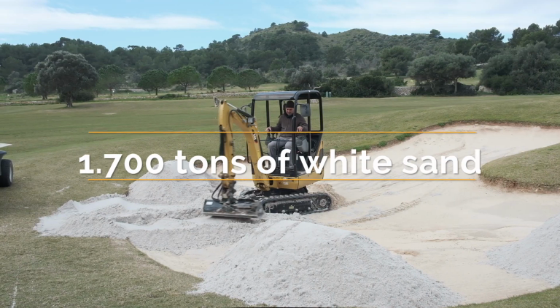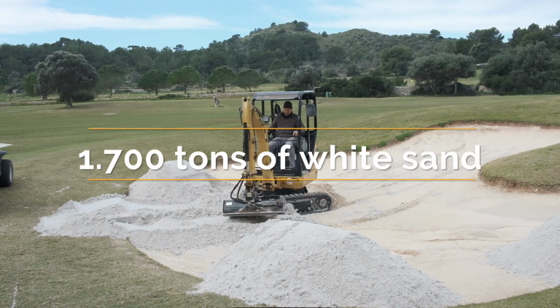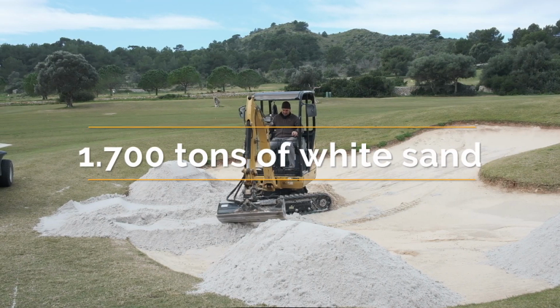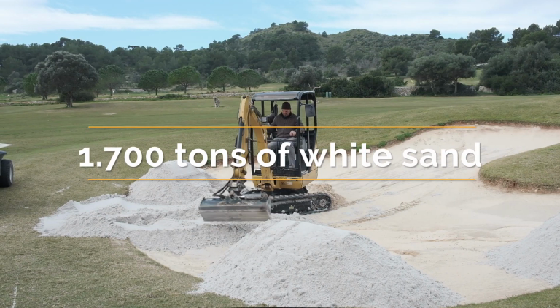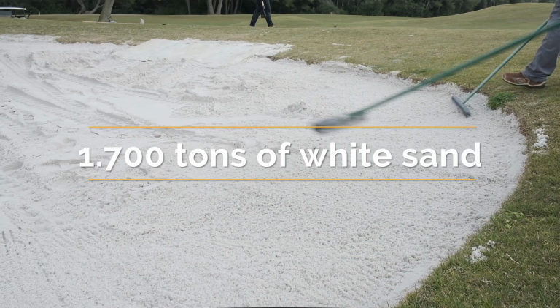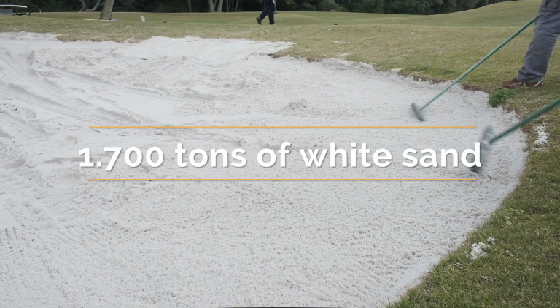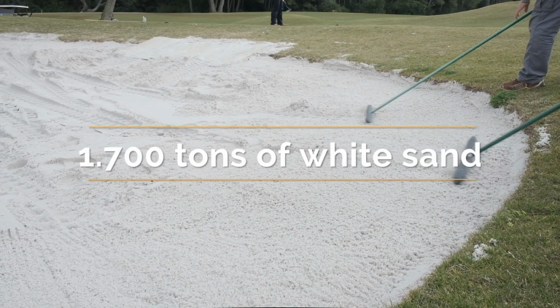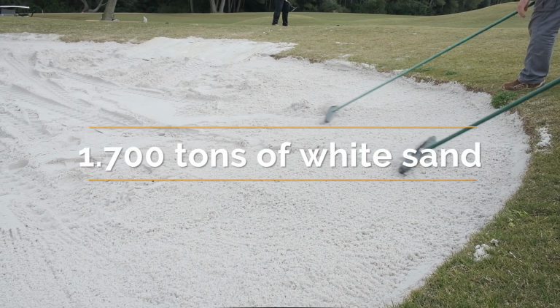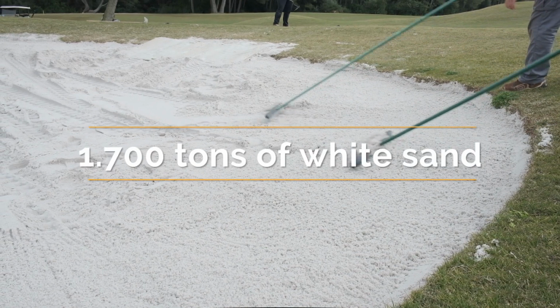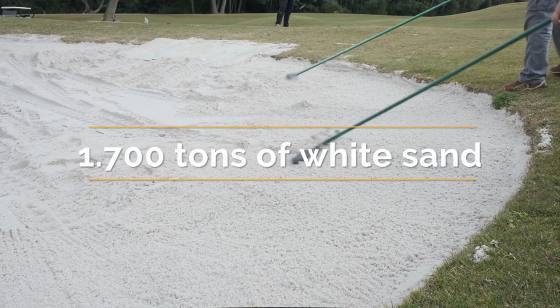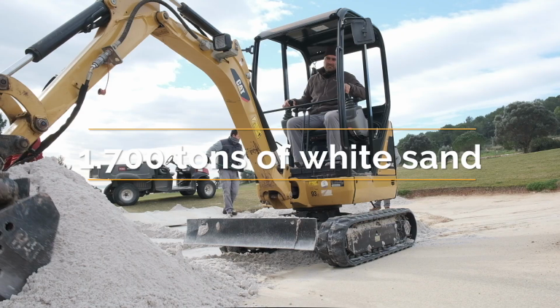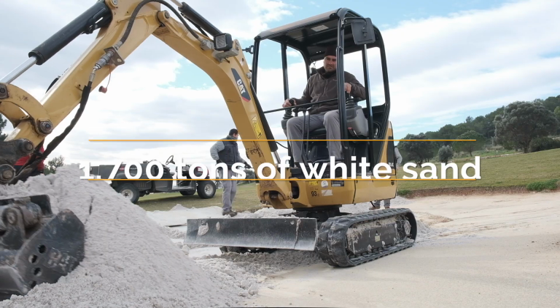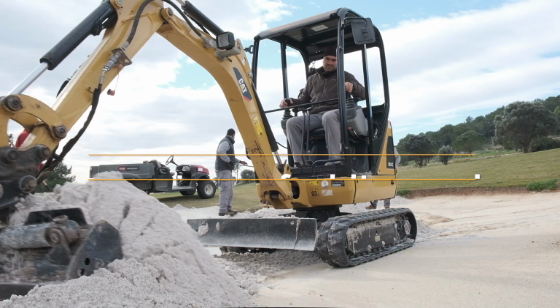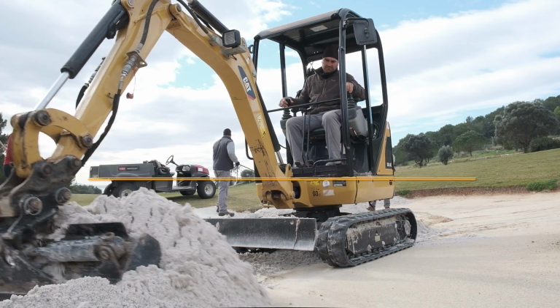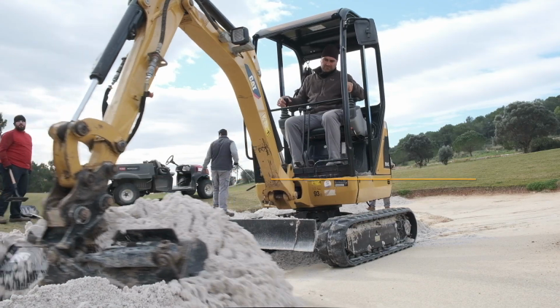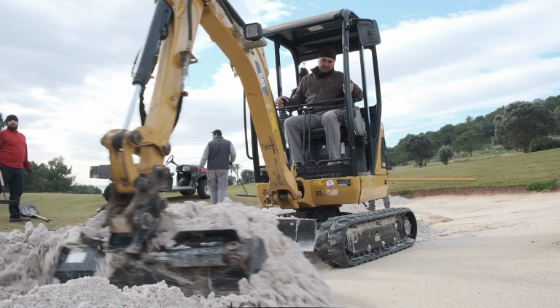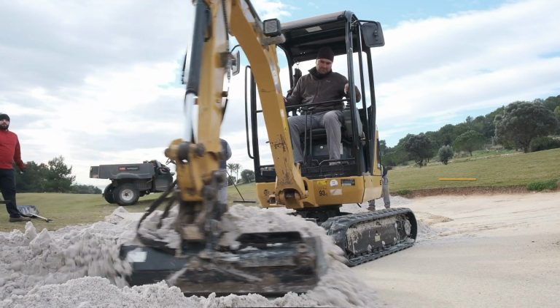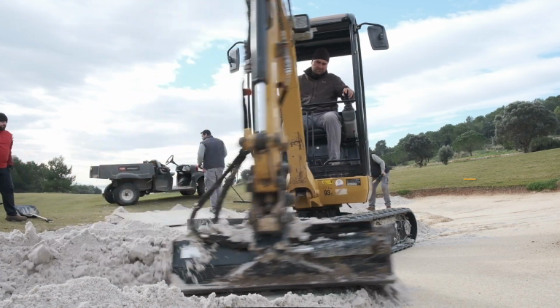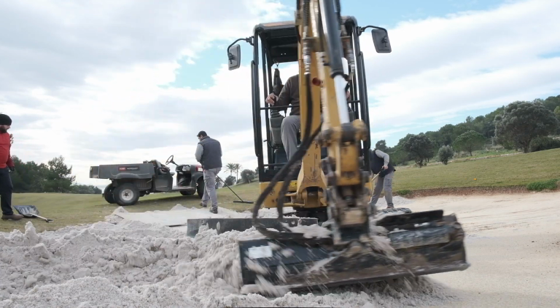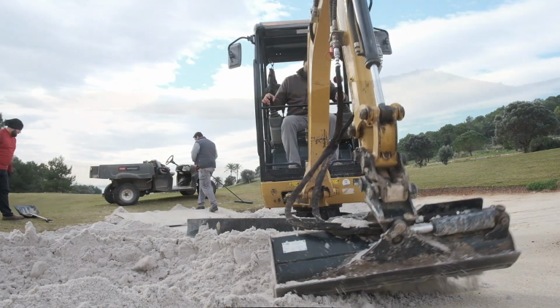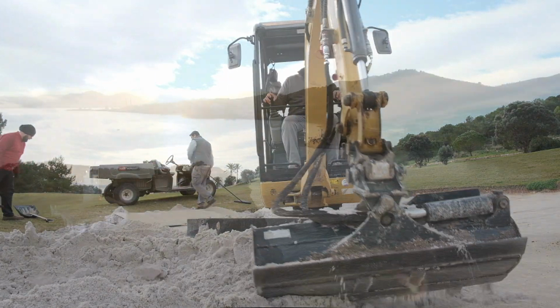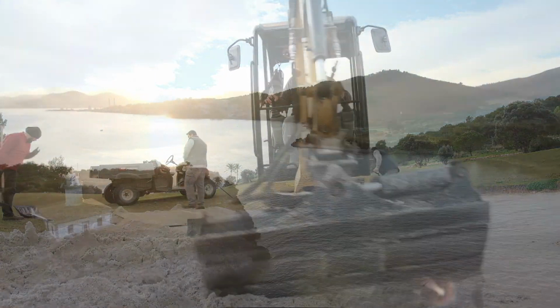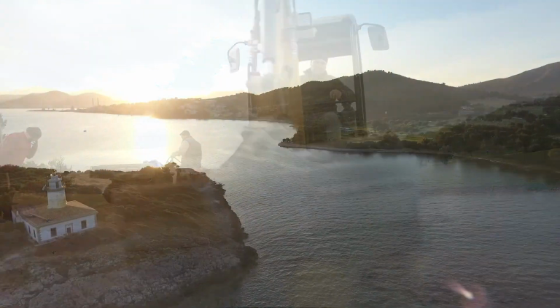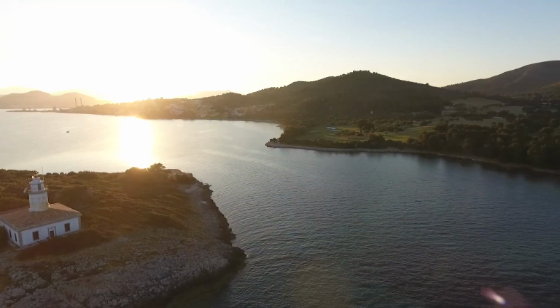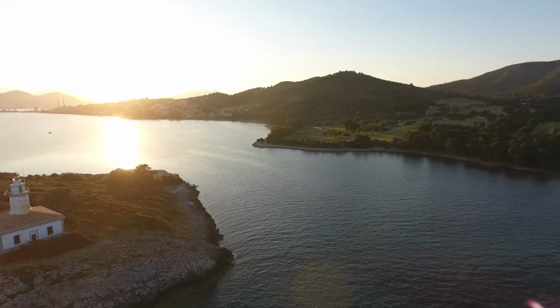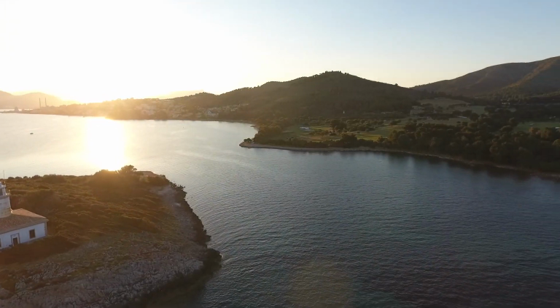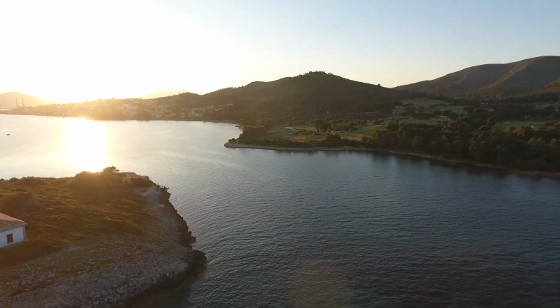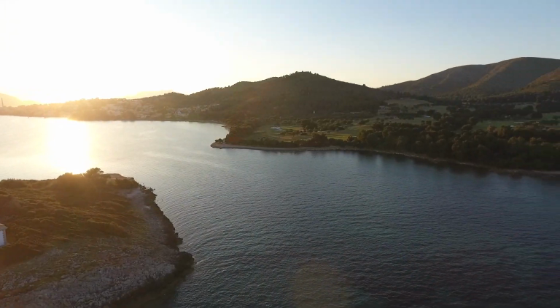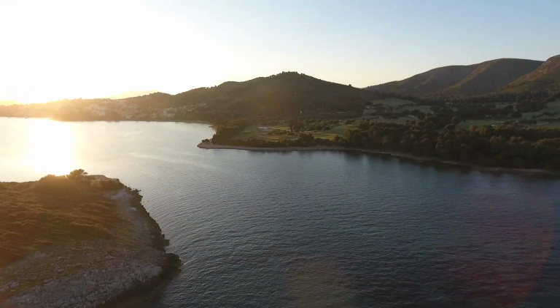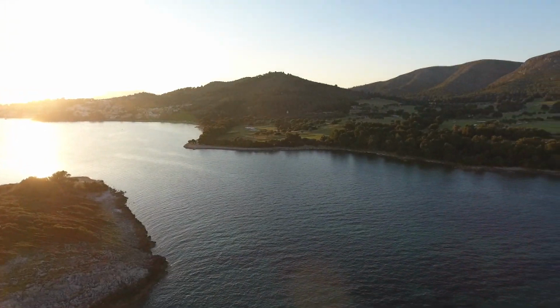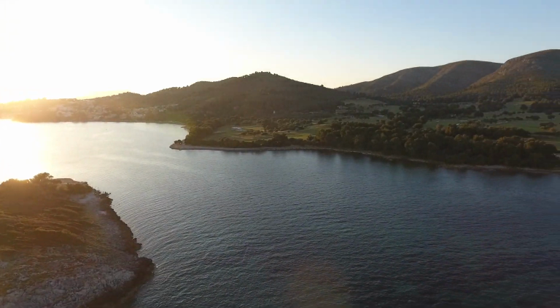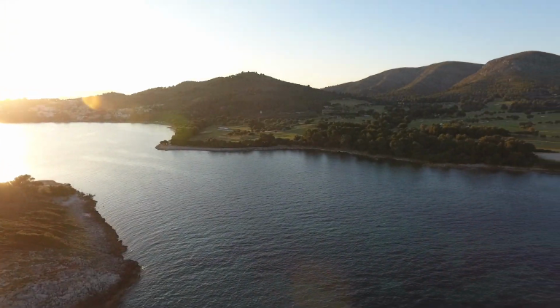More than 1,700 tons of white silica sand has been used to renew all of our bunkers, which offers better playability and maintenance.